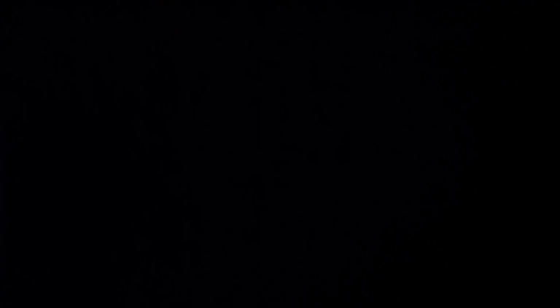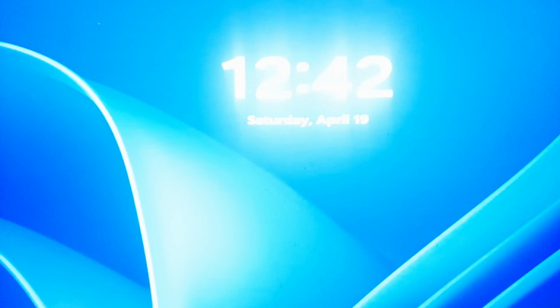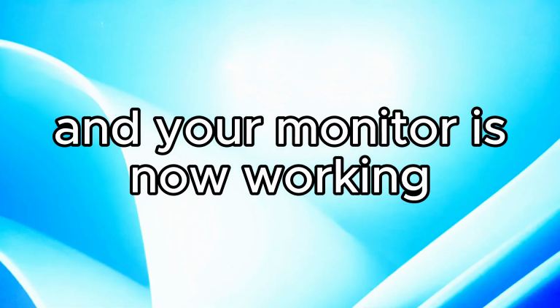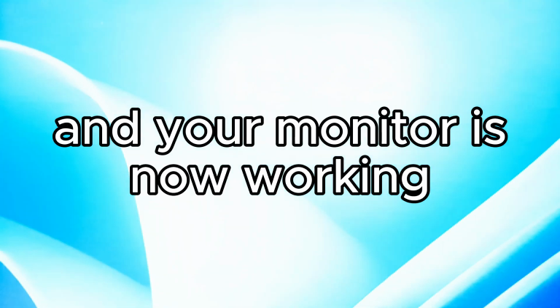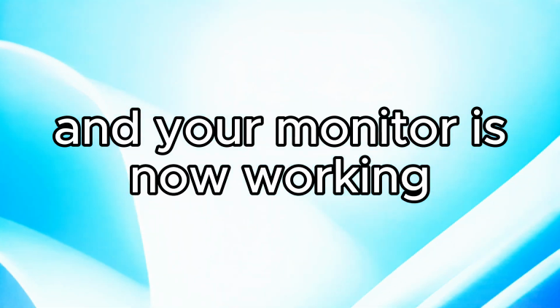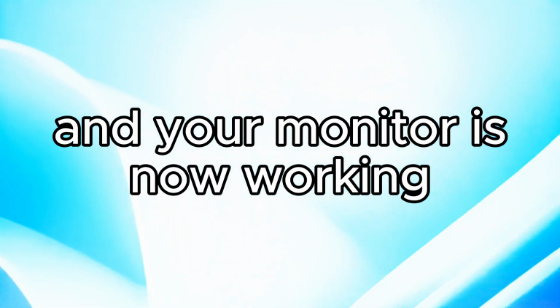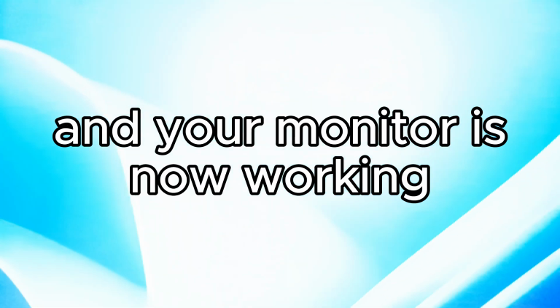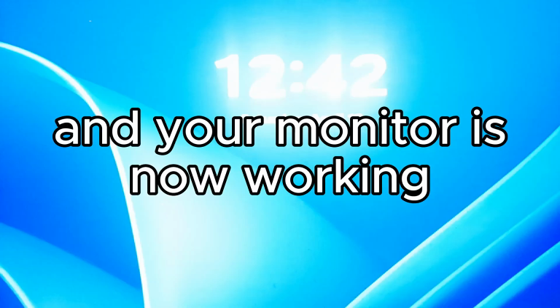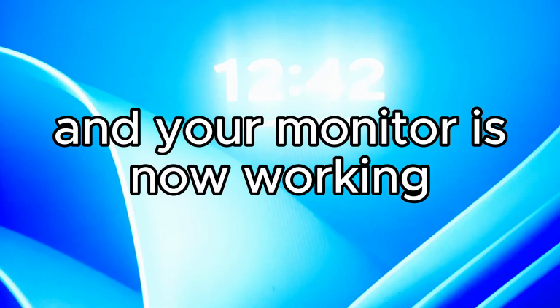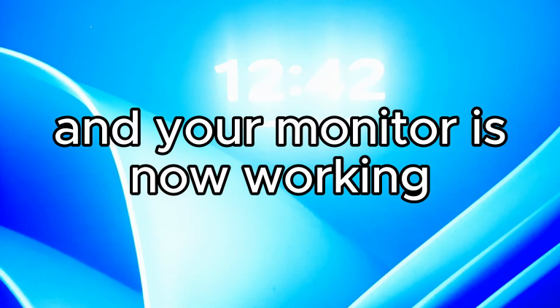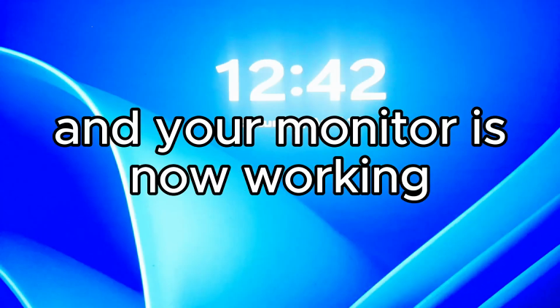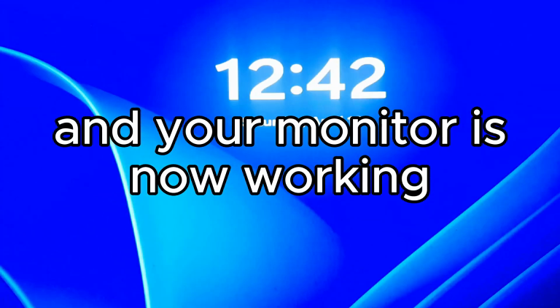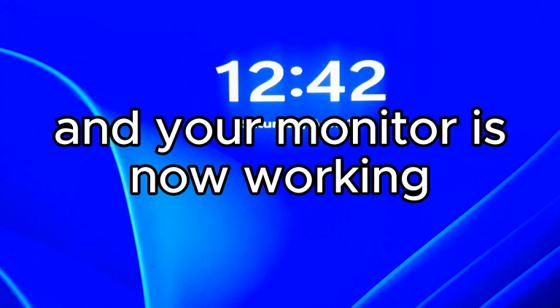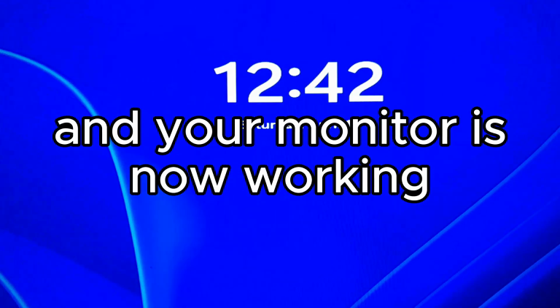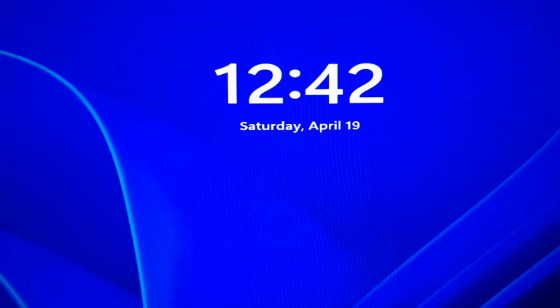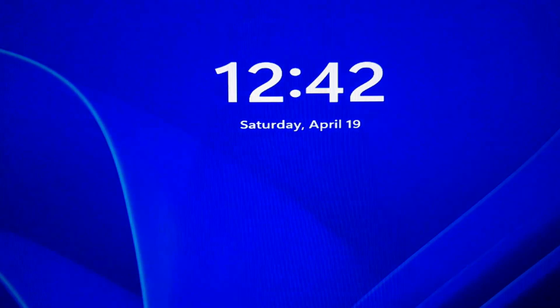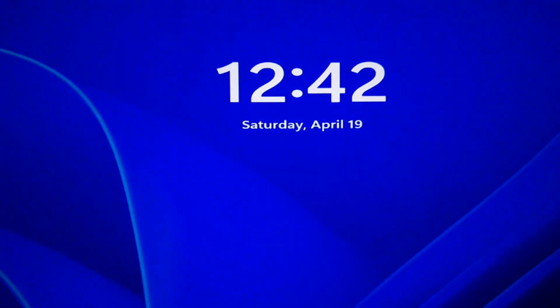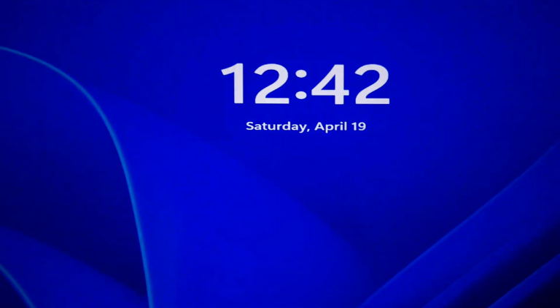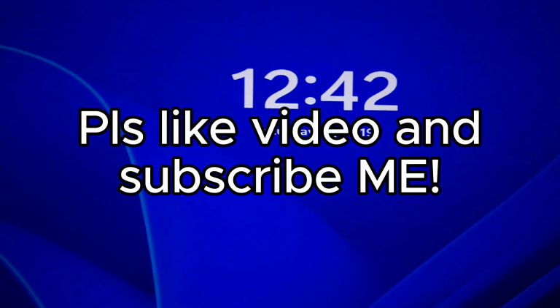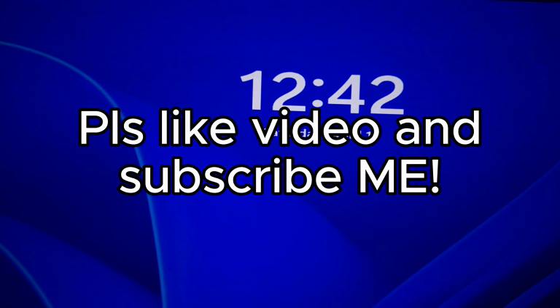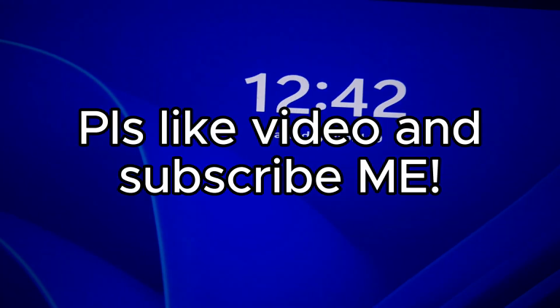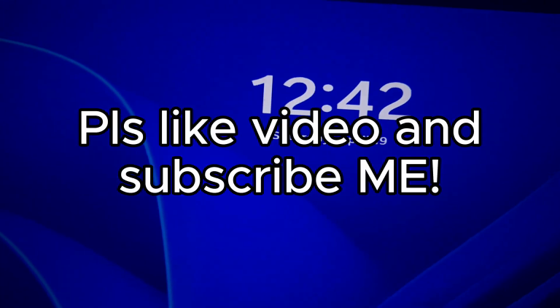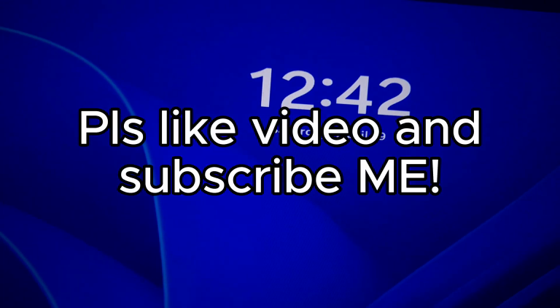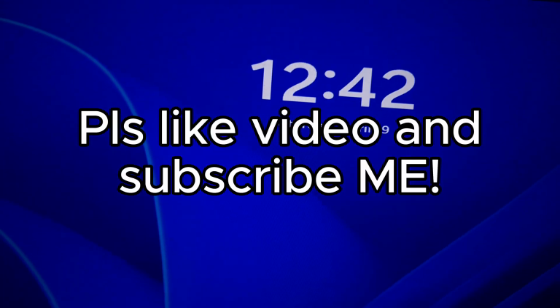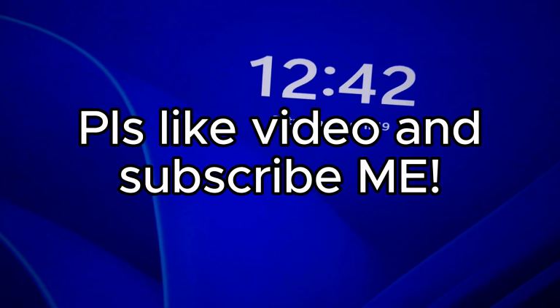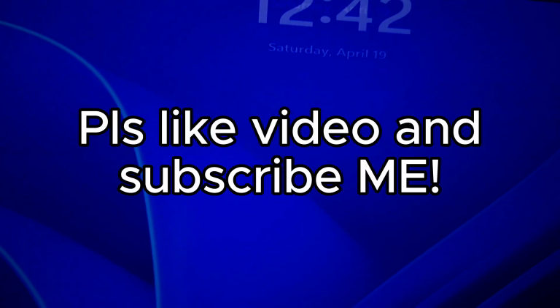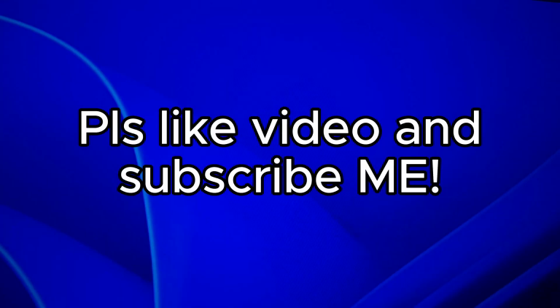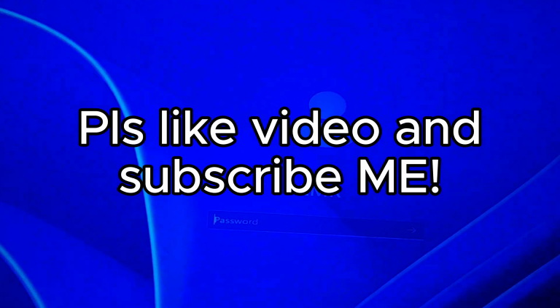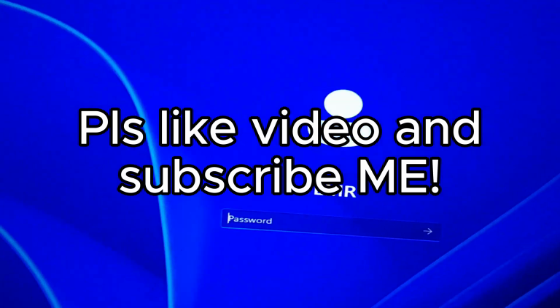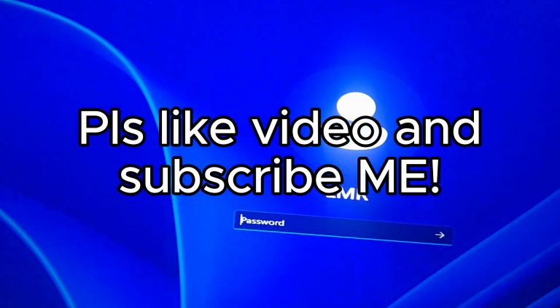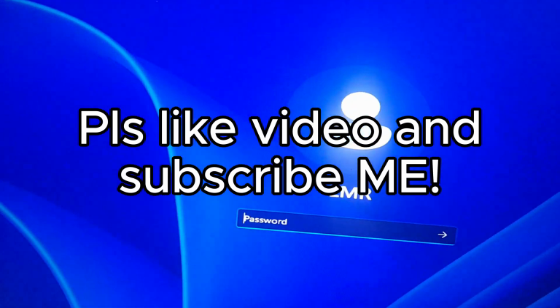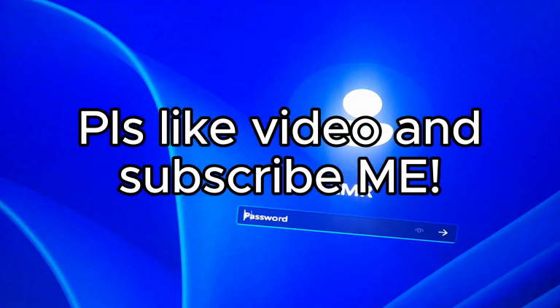And your monitor is now working. Please like the video and subscribe.